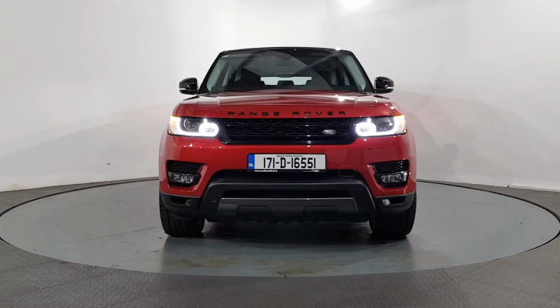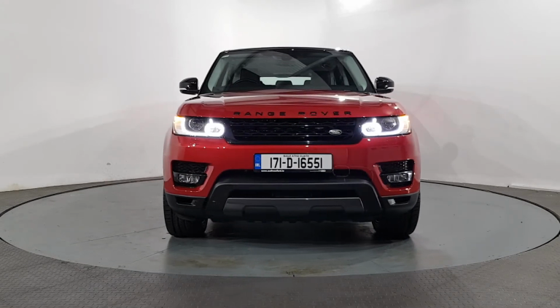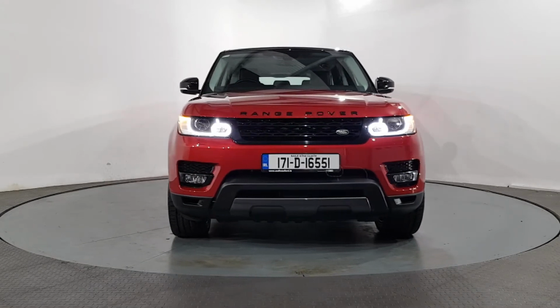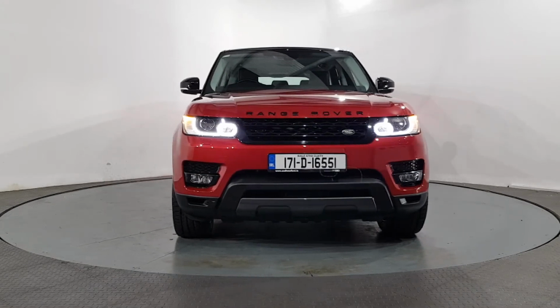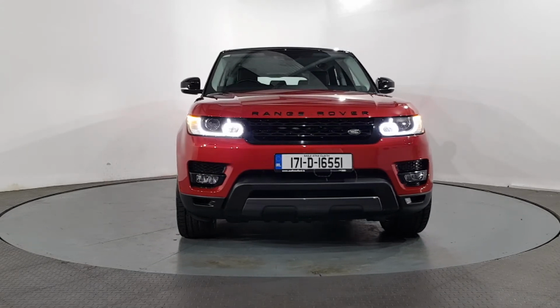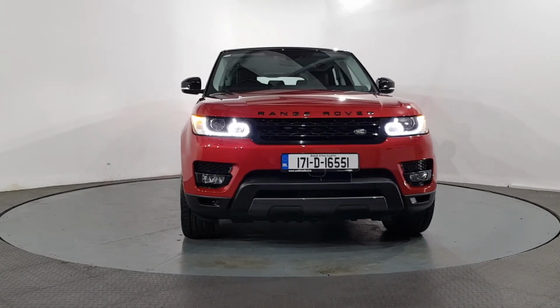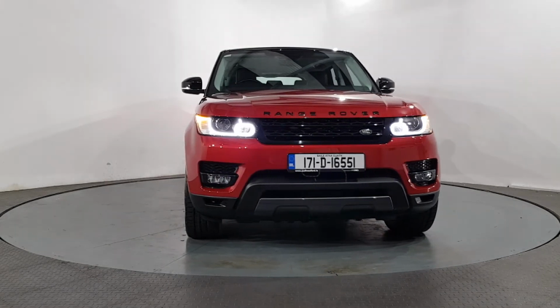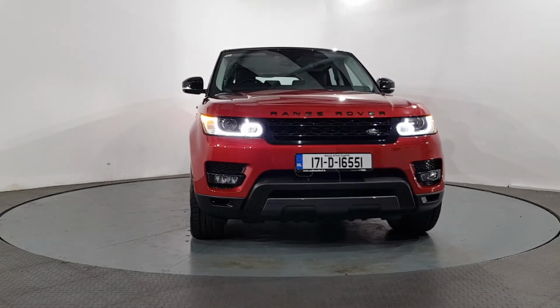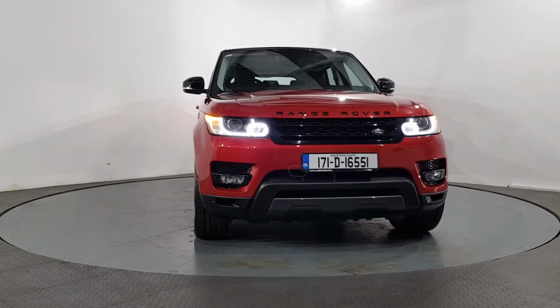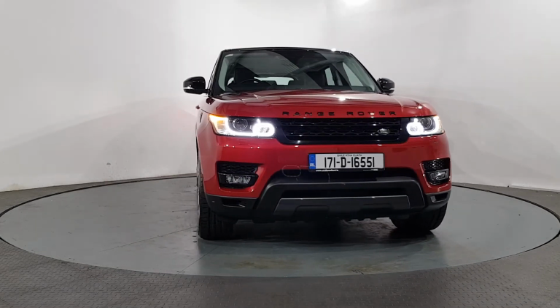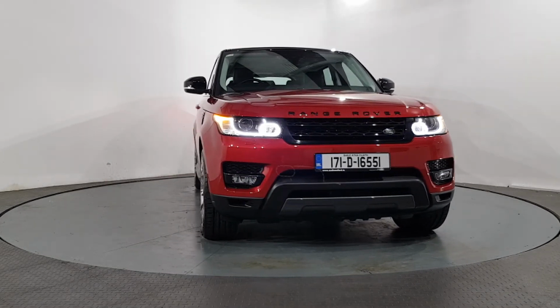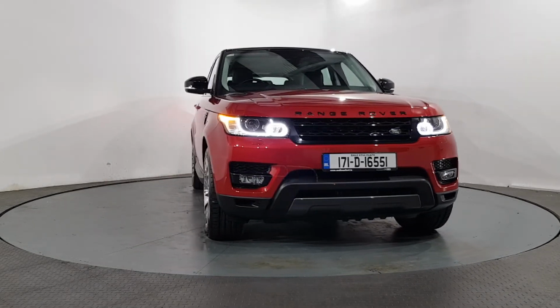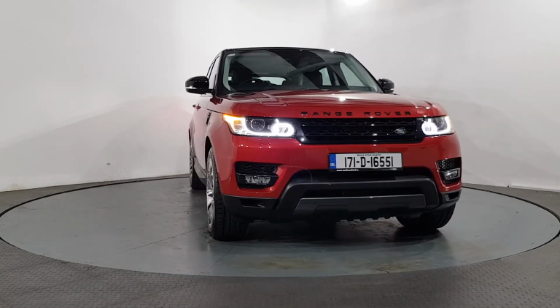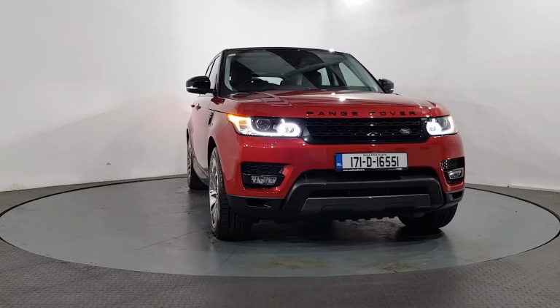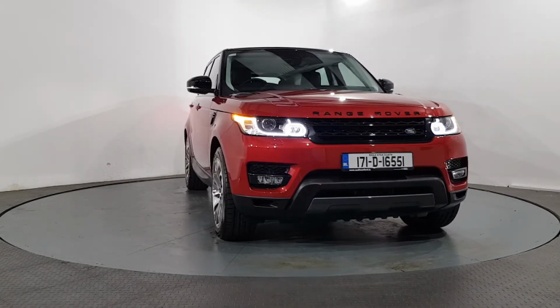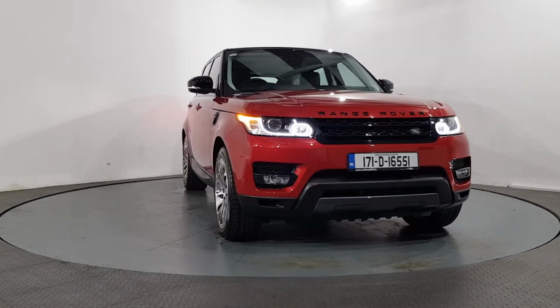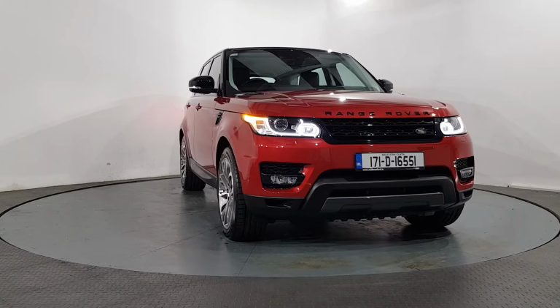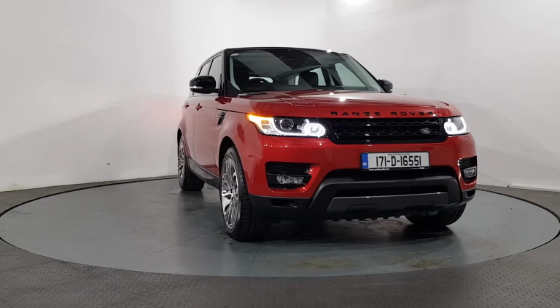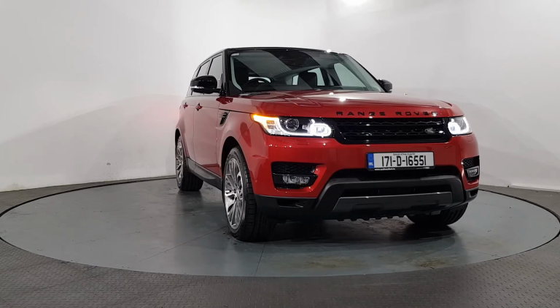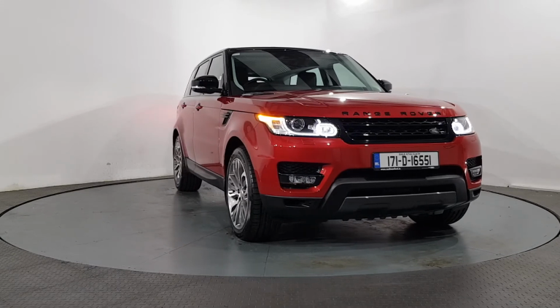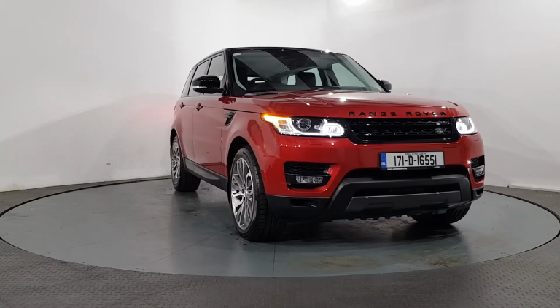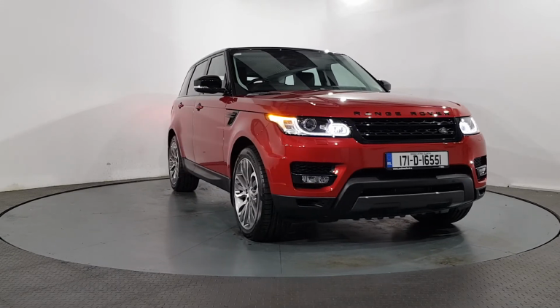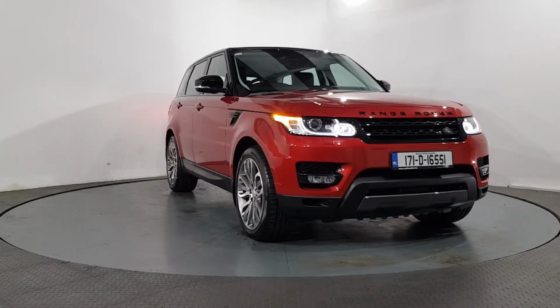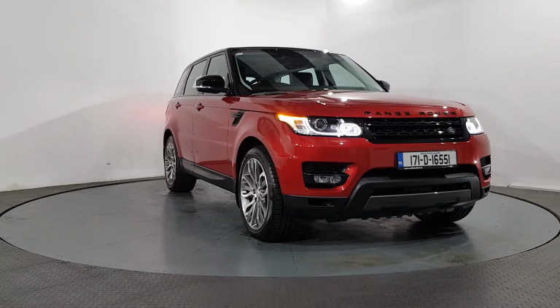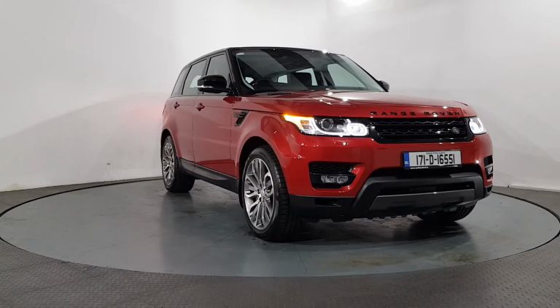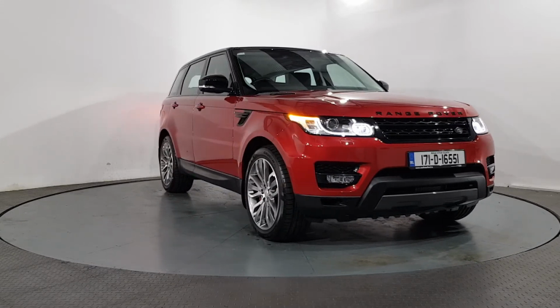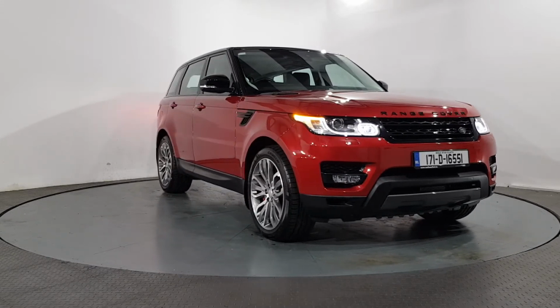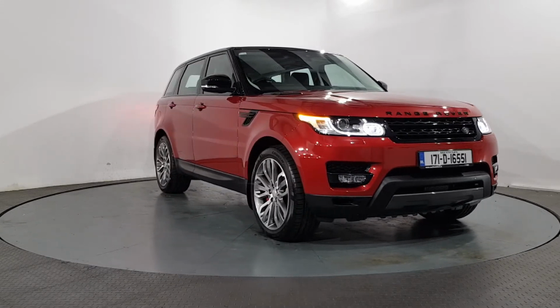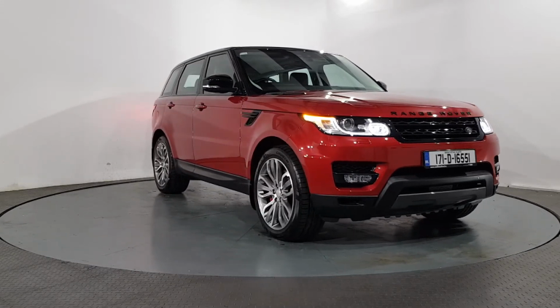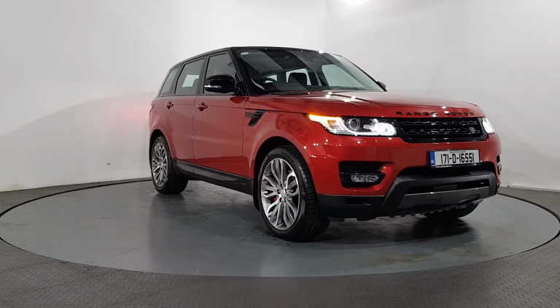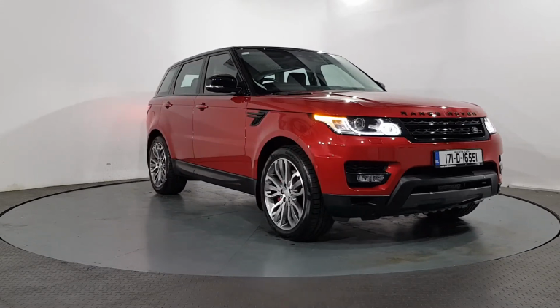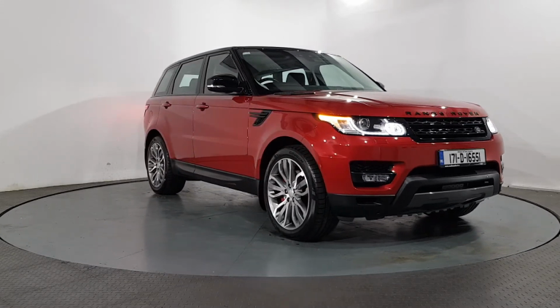Our dedicated sales team are on hand to answer any questions you may have. We're open Monday to Saturday from 9am to 6pm.